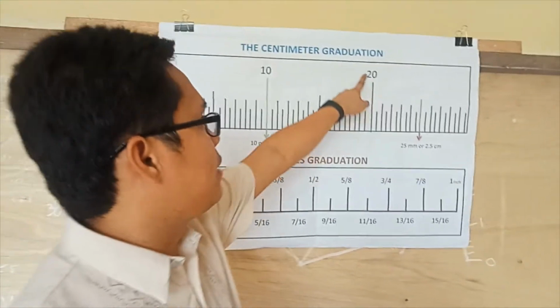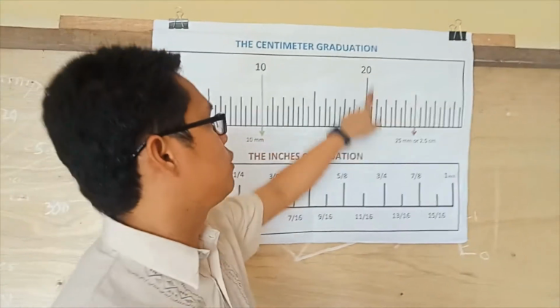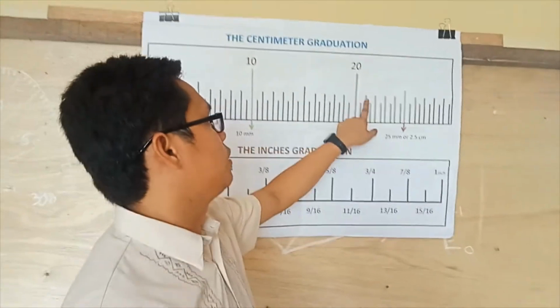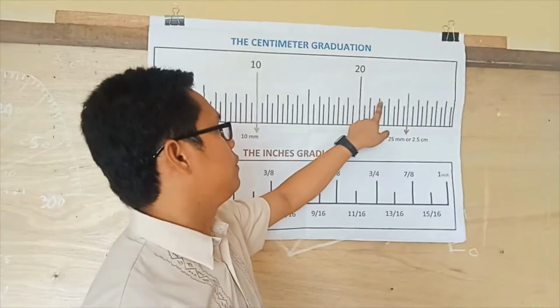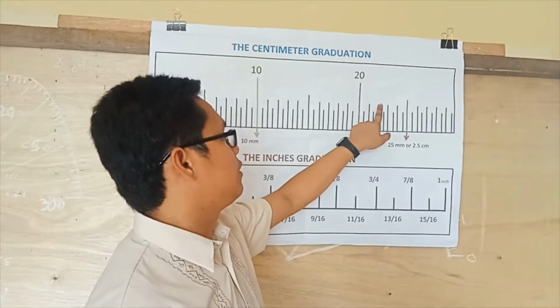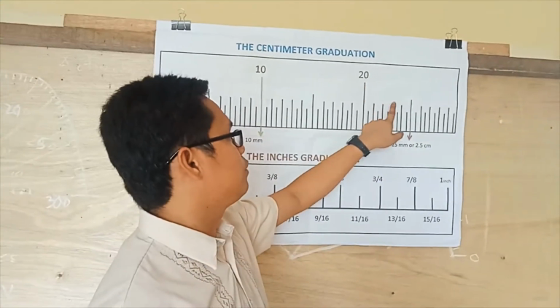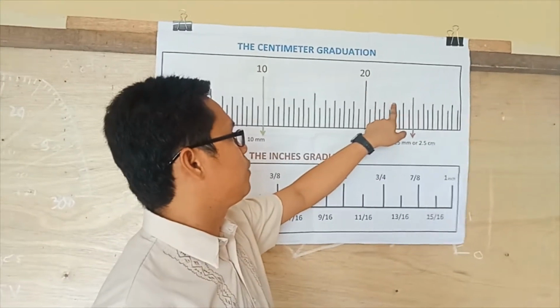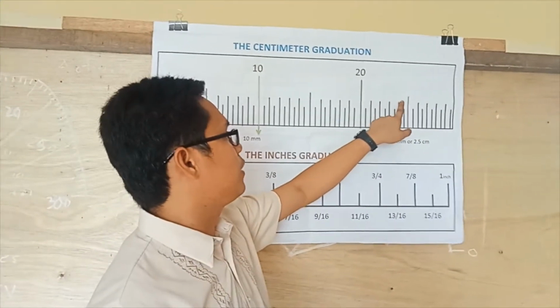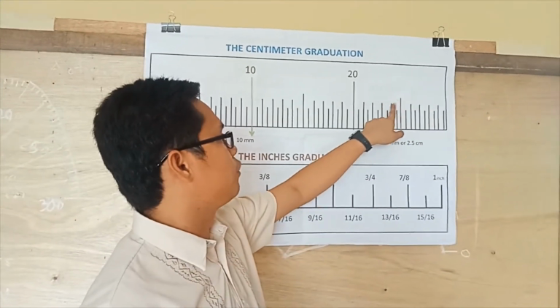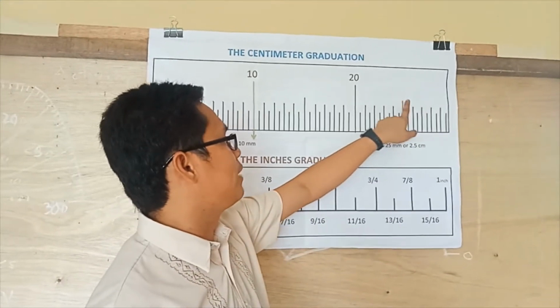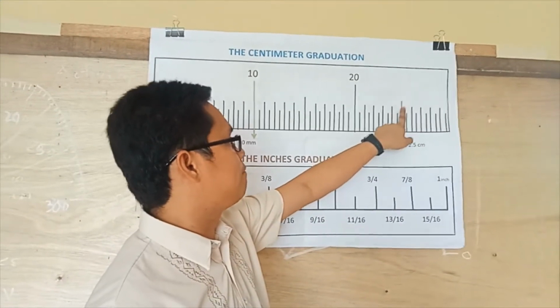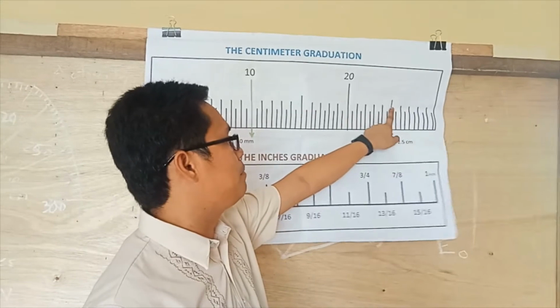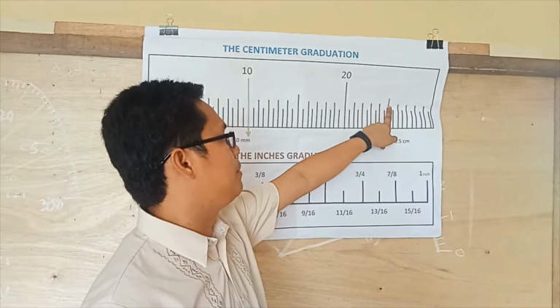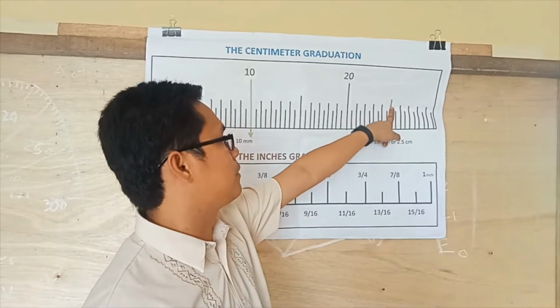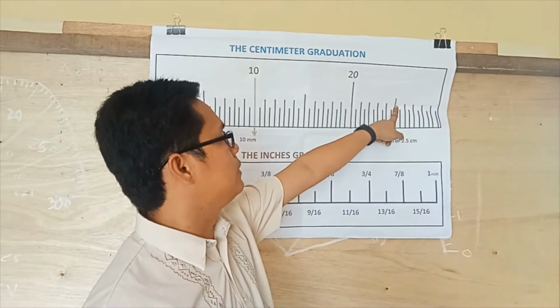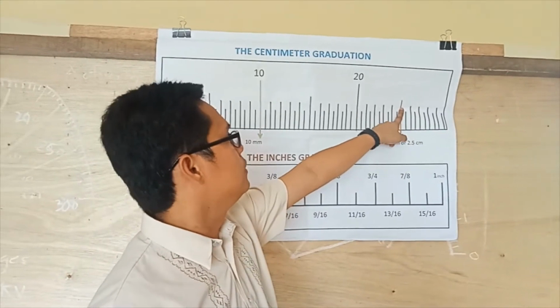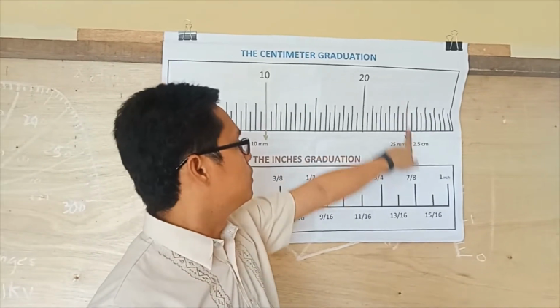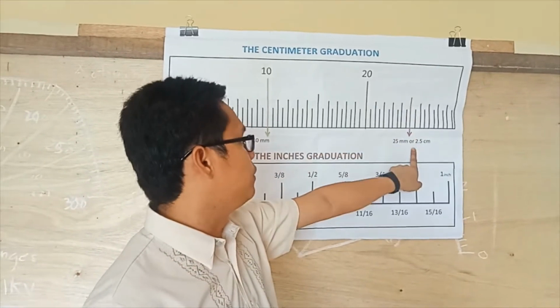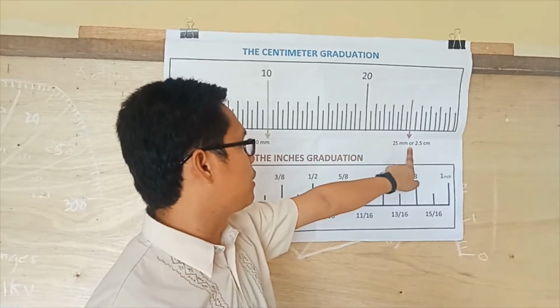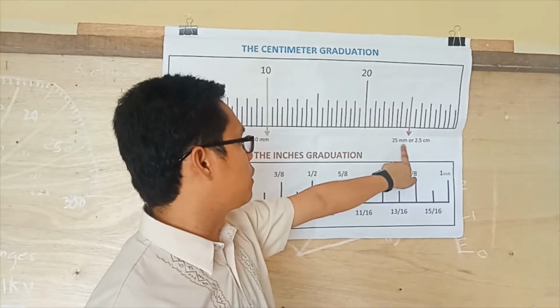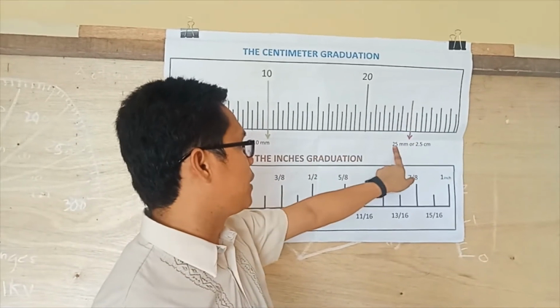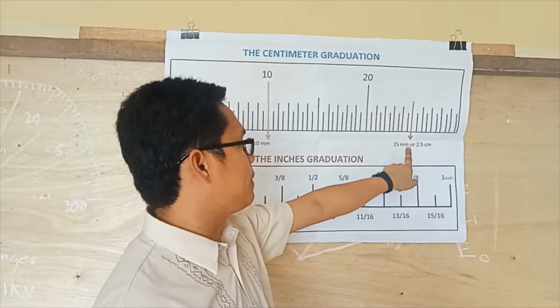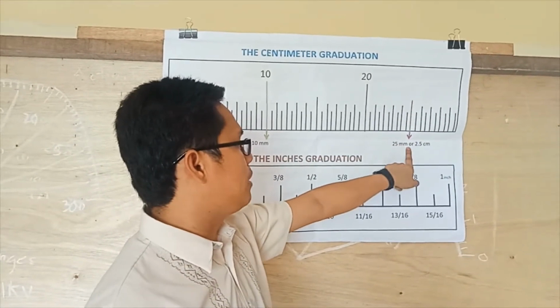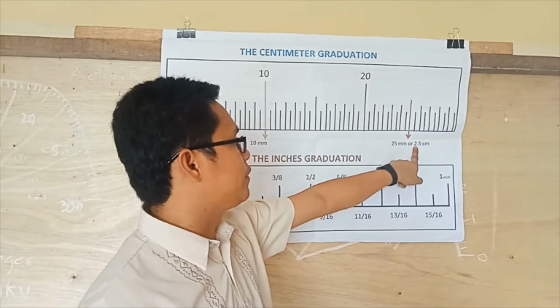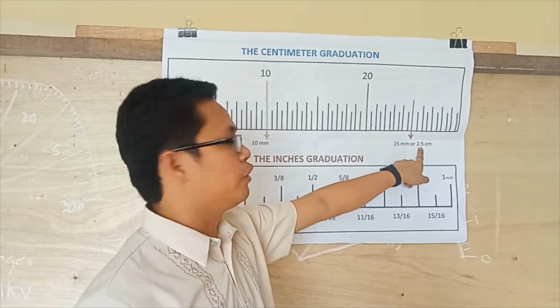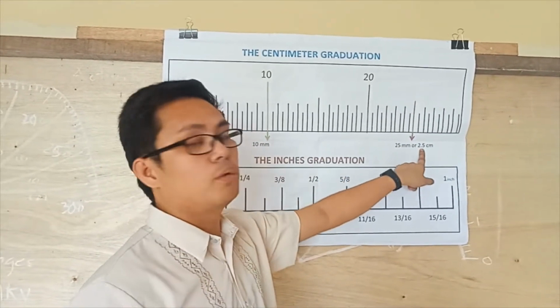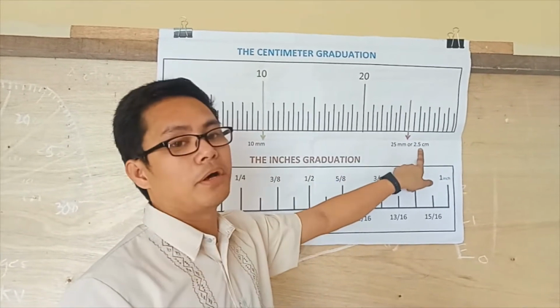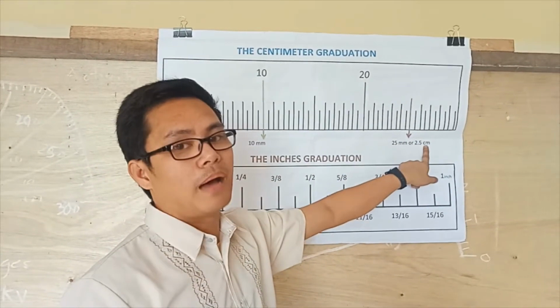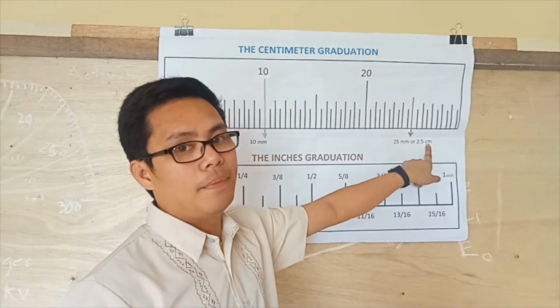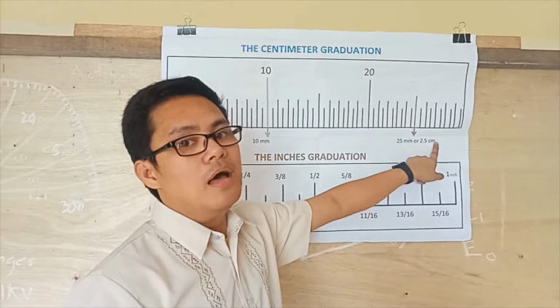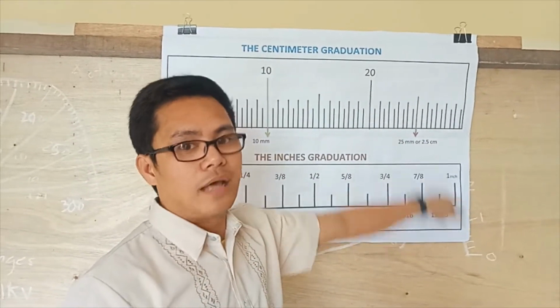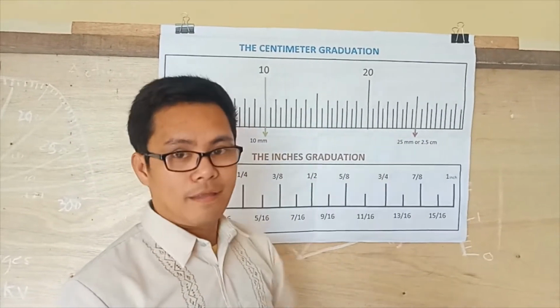Continuing: 20, 21, 22, 23, 24, 25 millimeters — or what we call 2.5 centimeters.